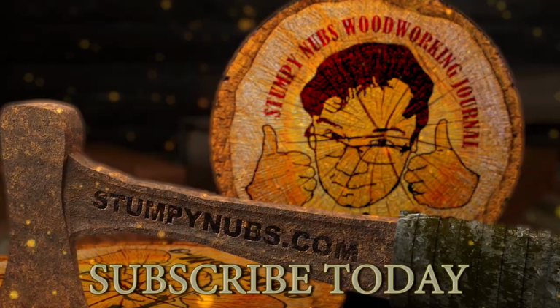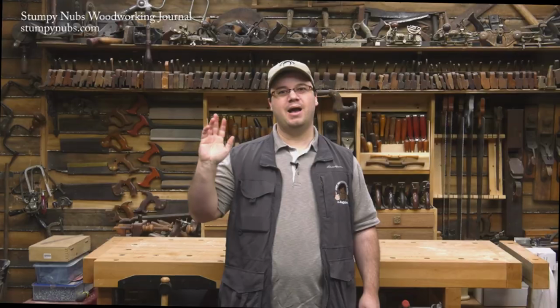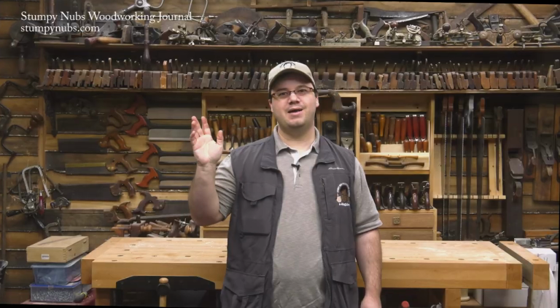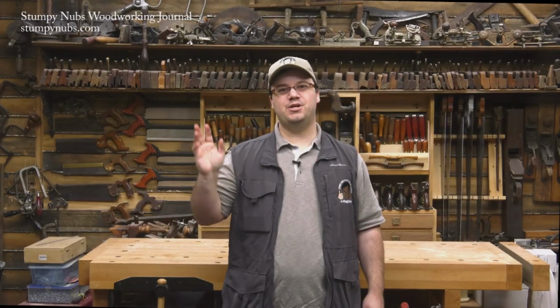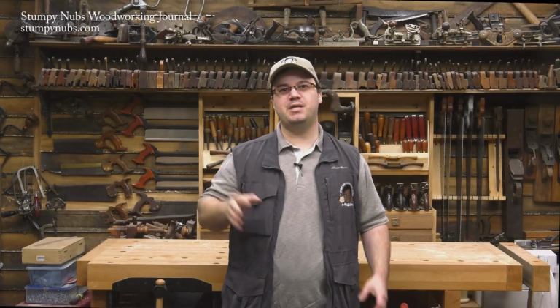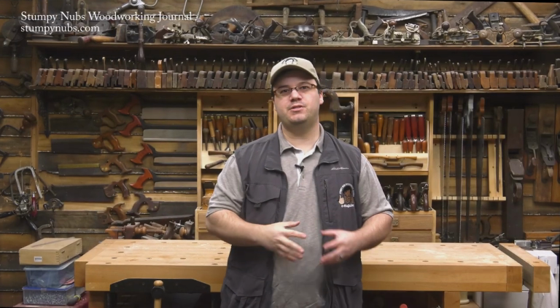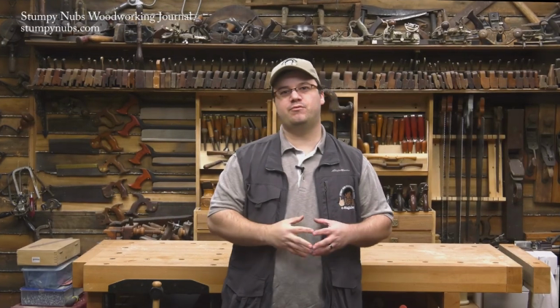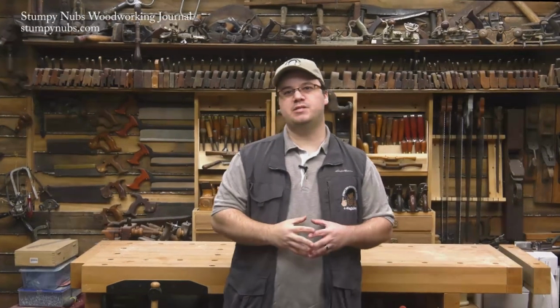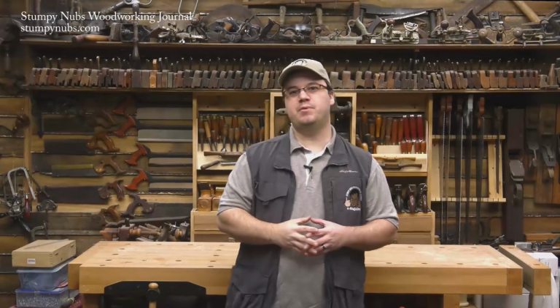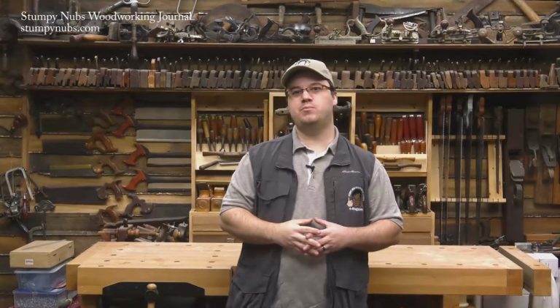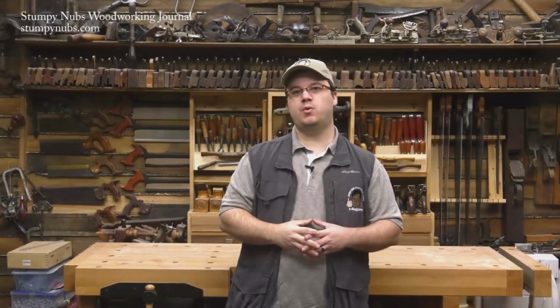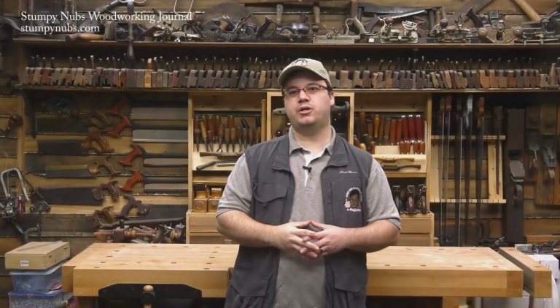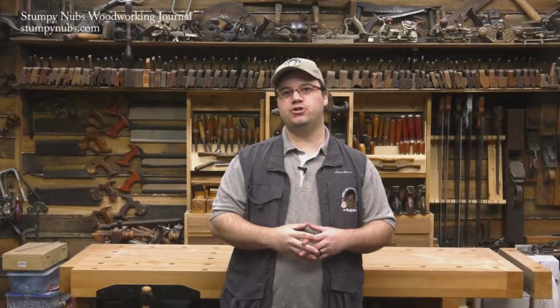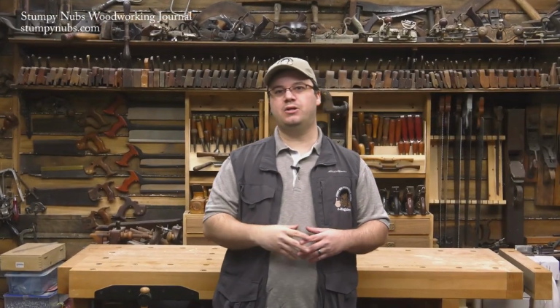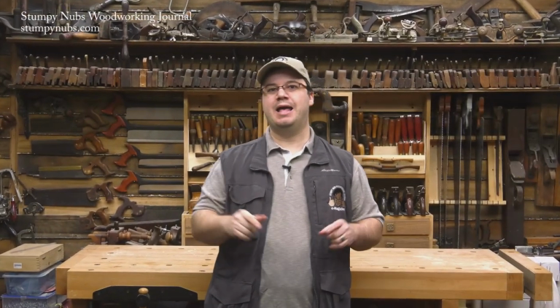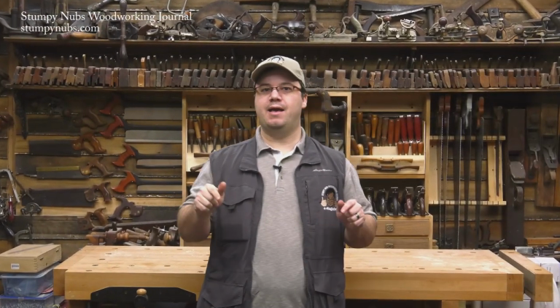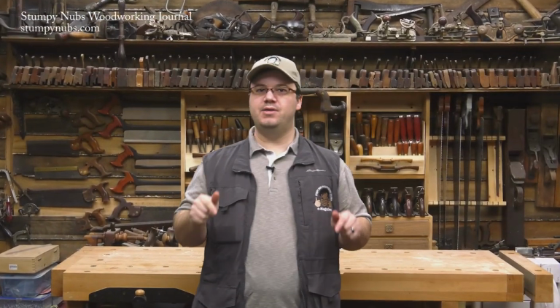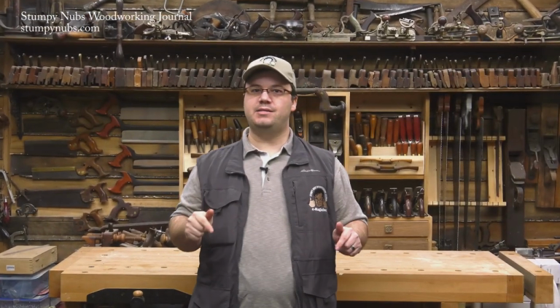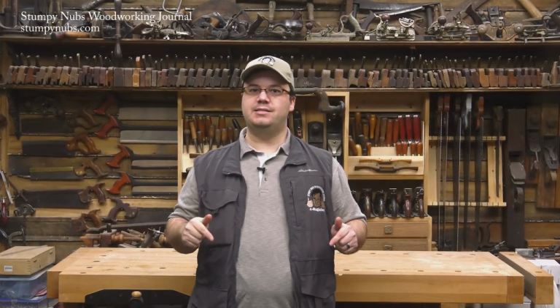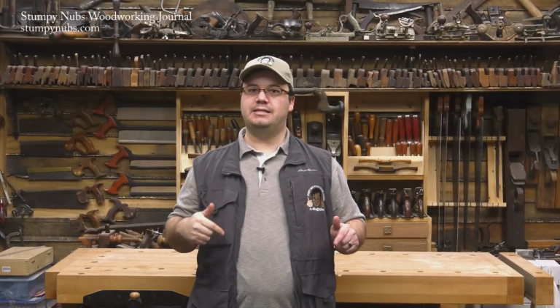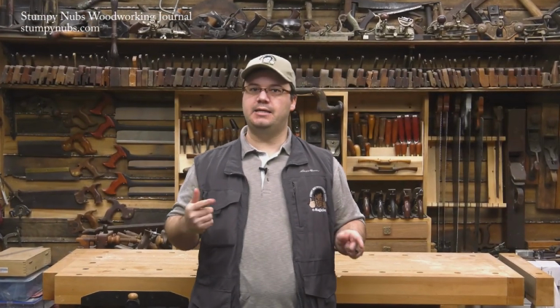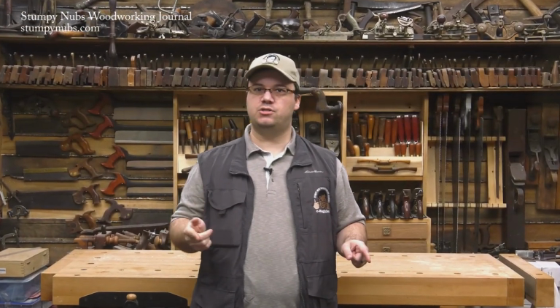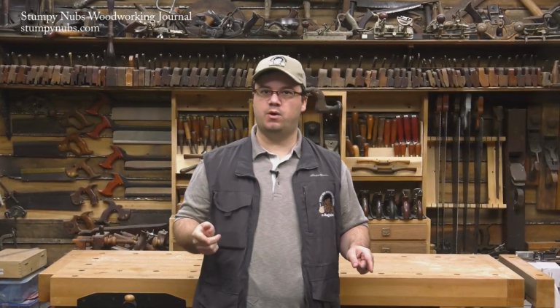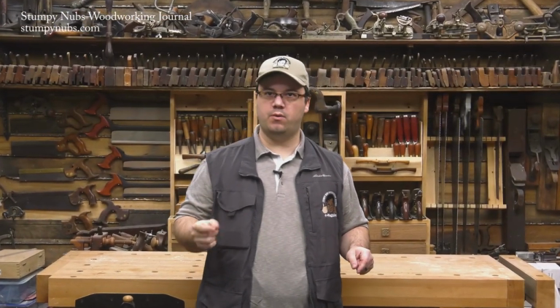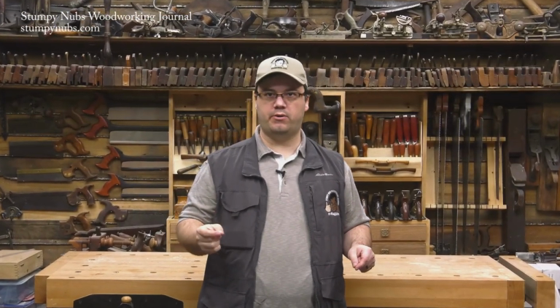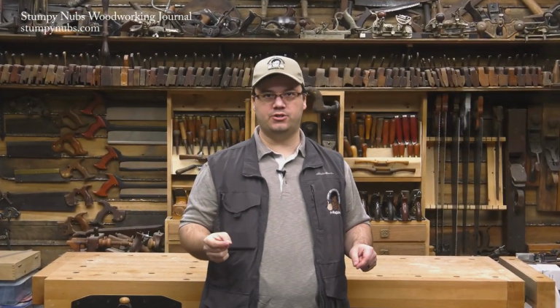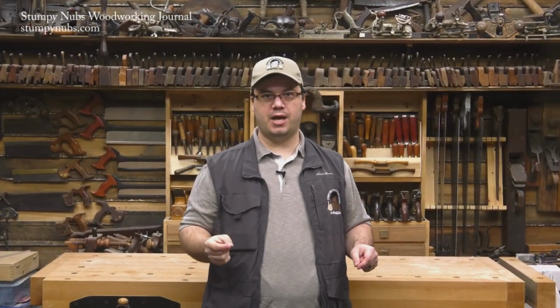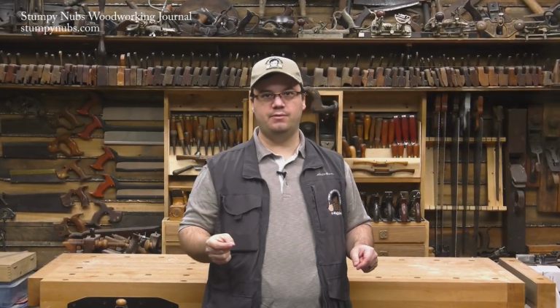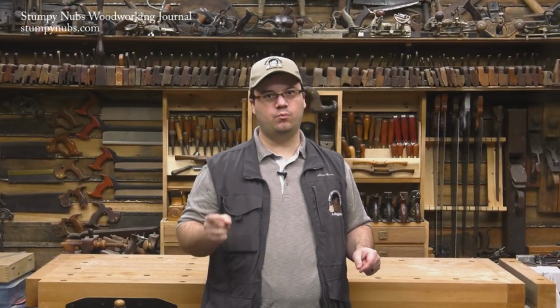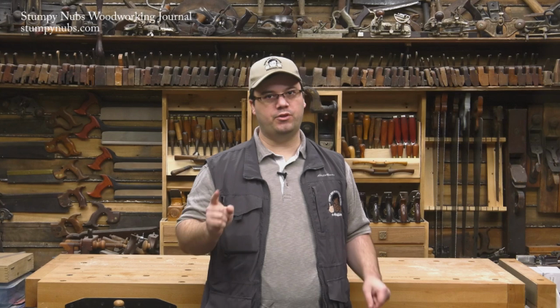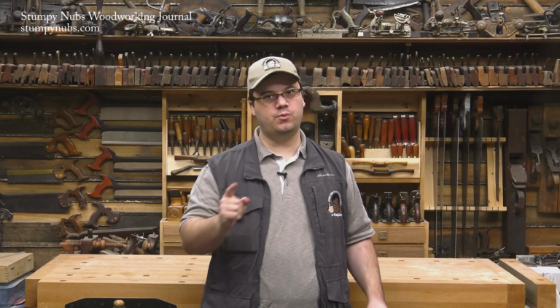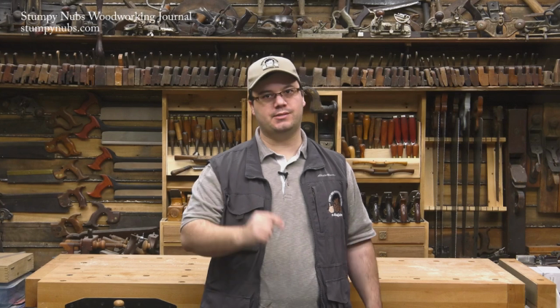Hi, I'm James Hamilton from Stumpy Nub's Woodworking Journal, and this is the T-Square Router Edge Guide with a Twist.